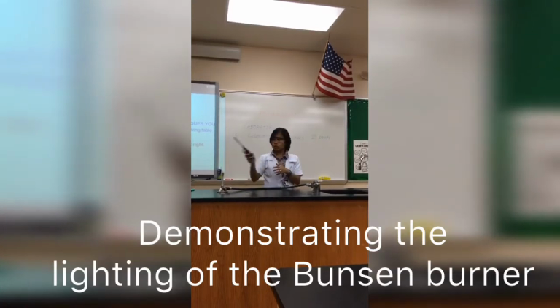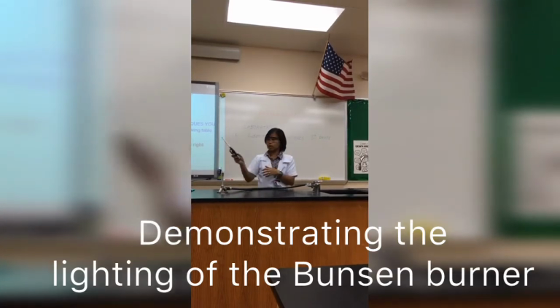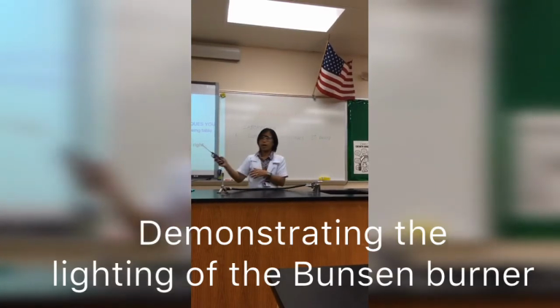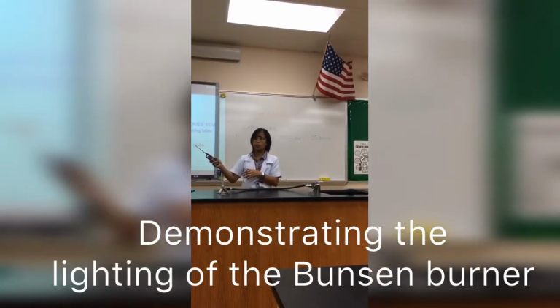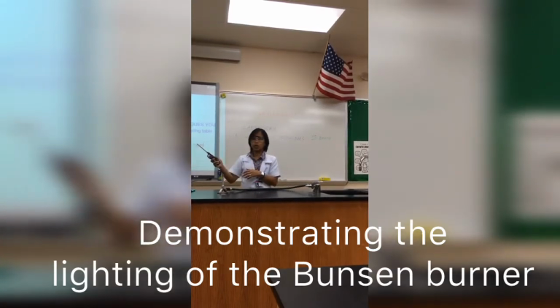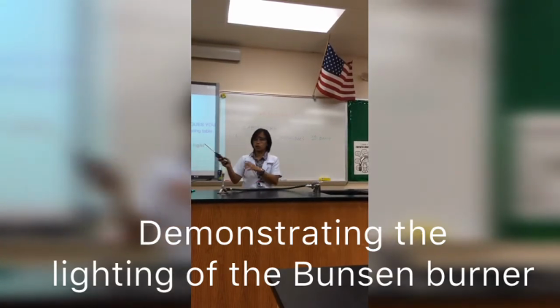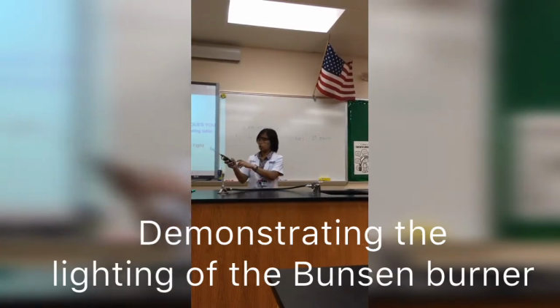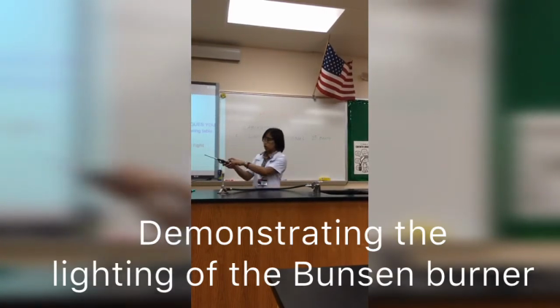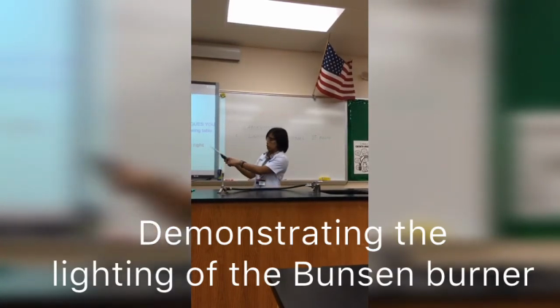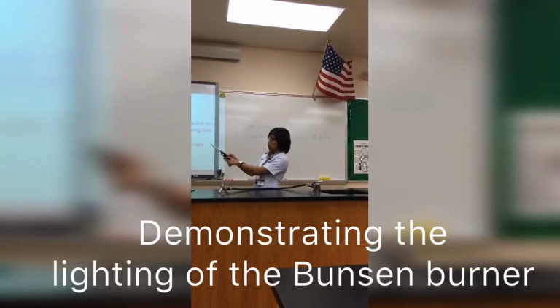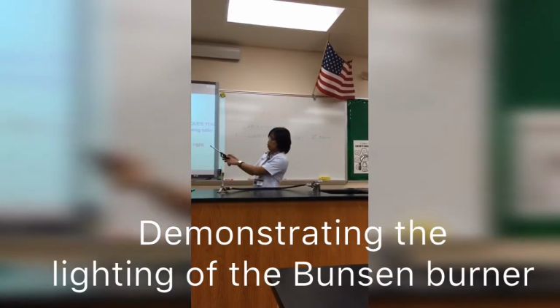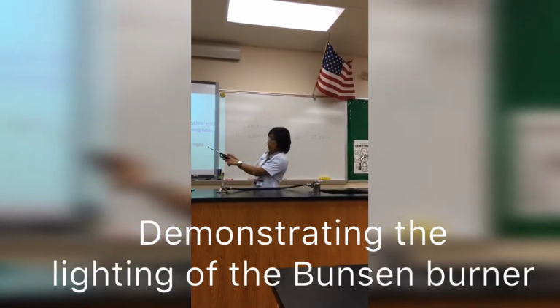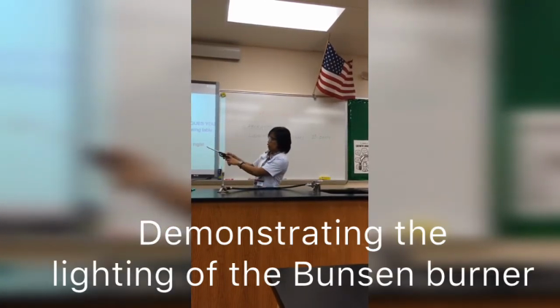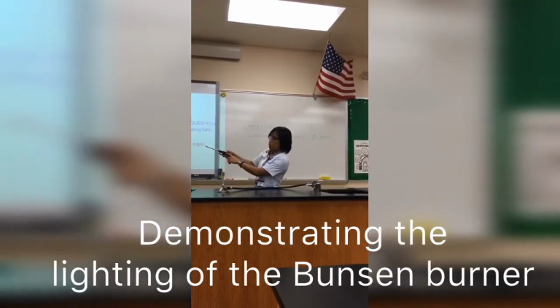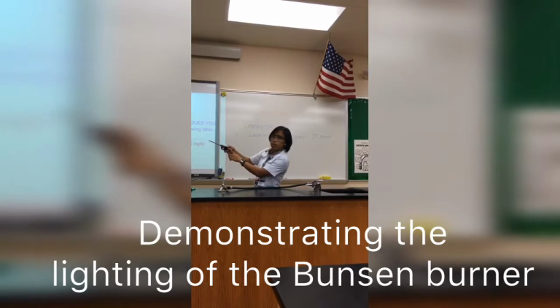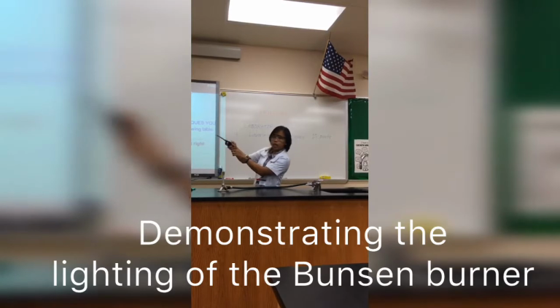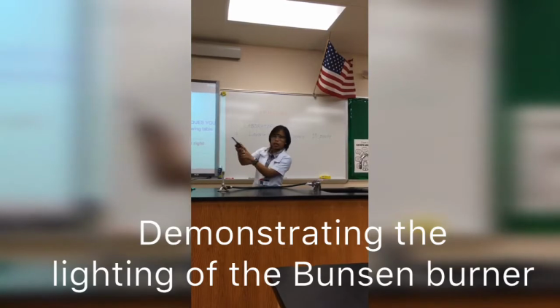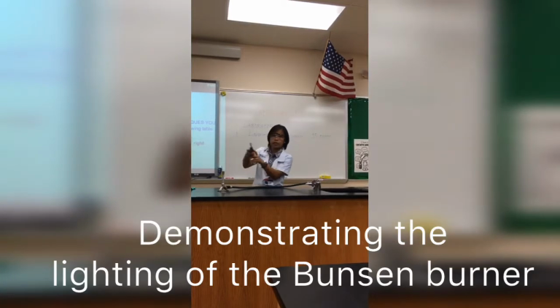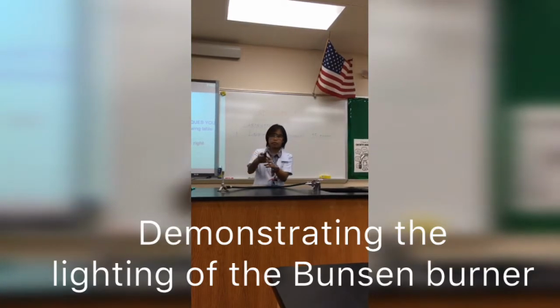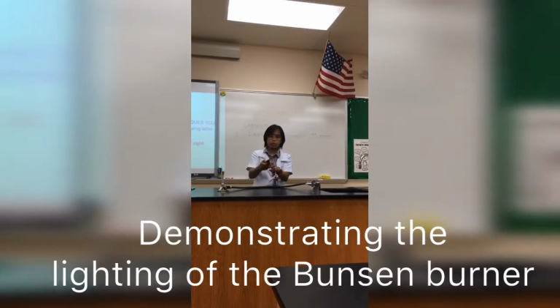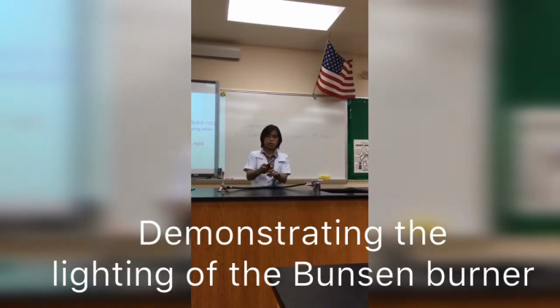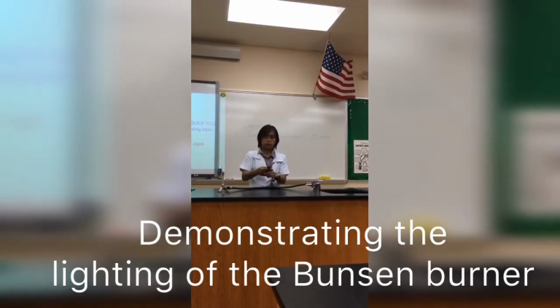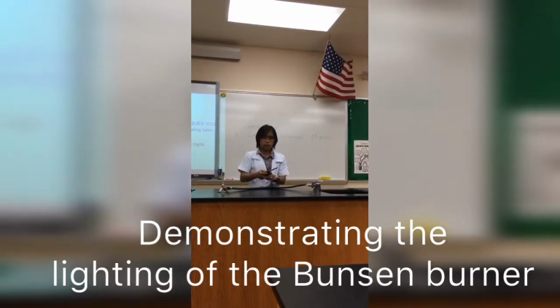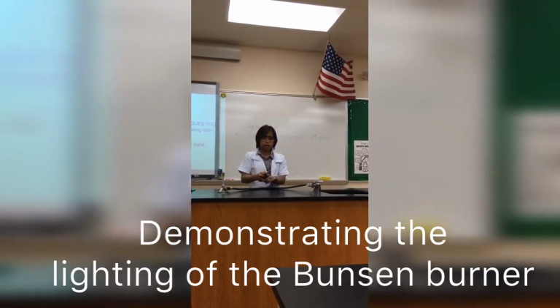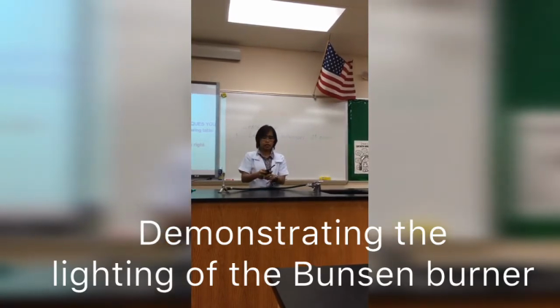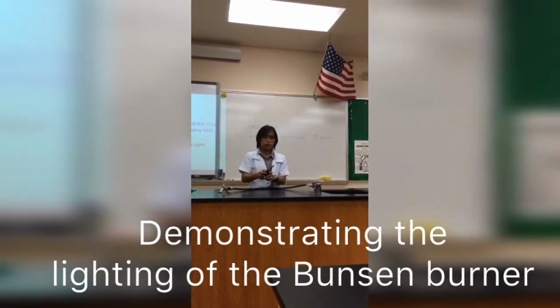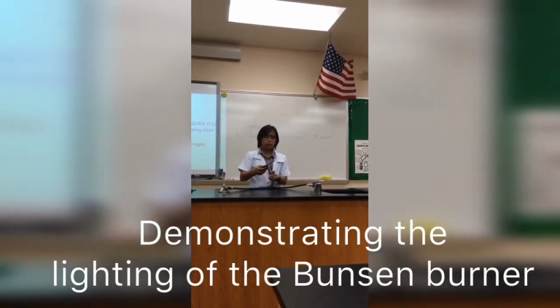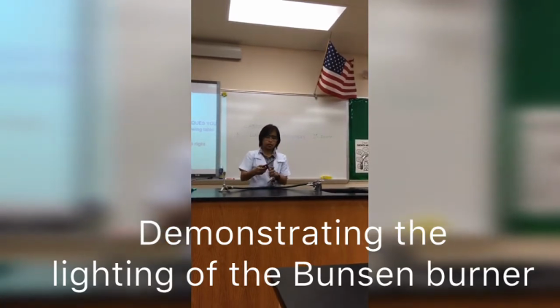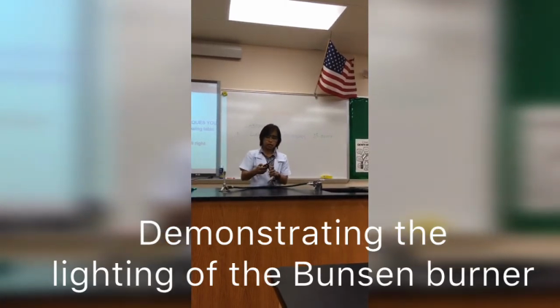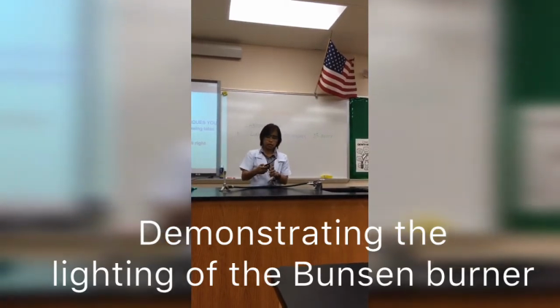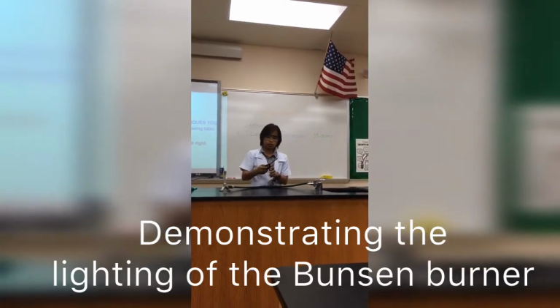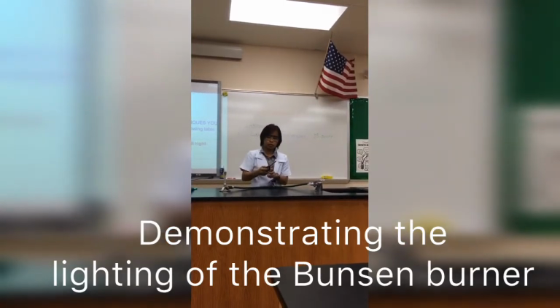So now we're ready. This is the match we're going to use. You just need to slide this, press it, click it, and then you're going to get the flame.